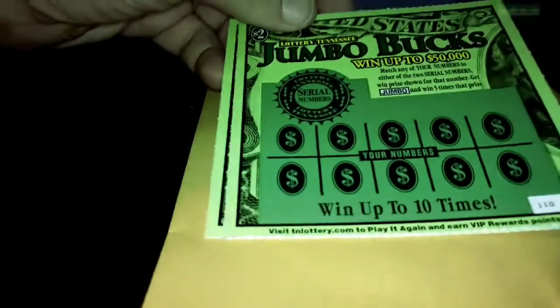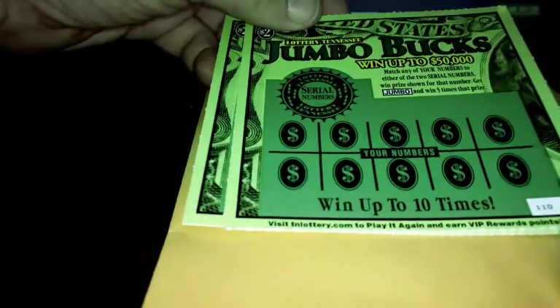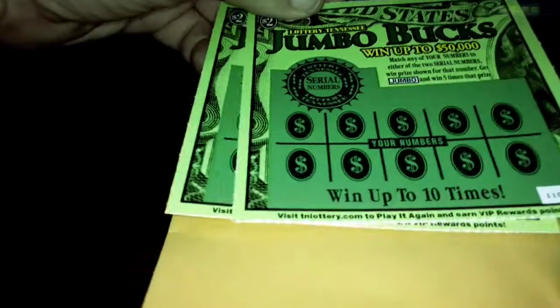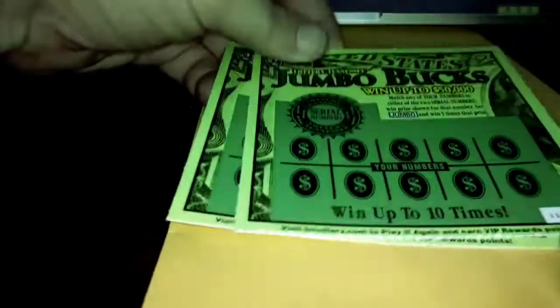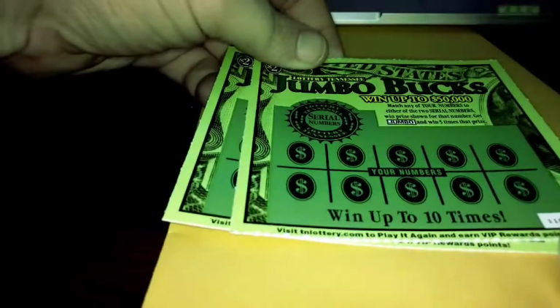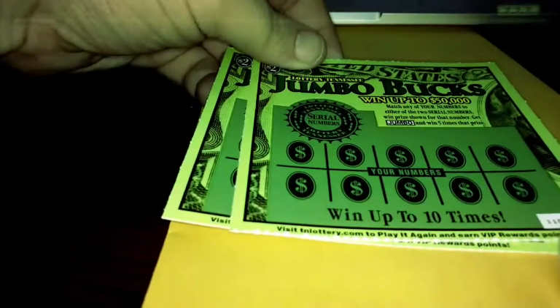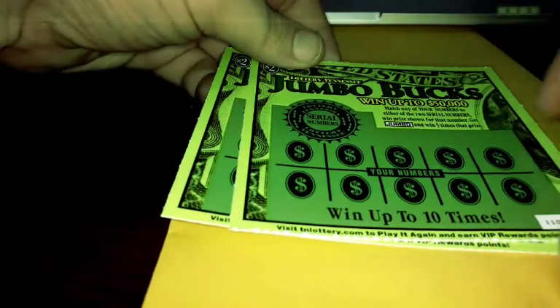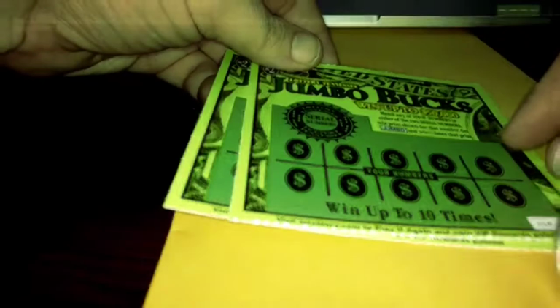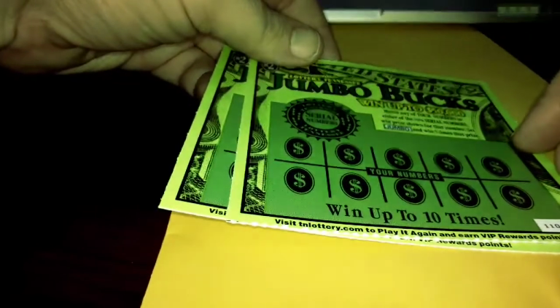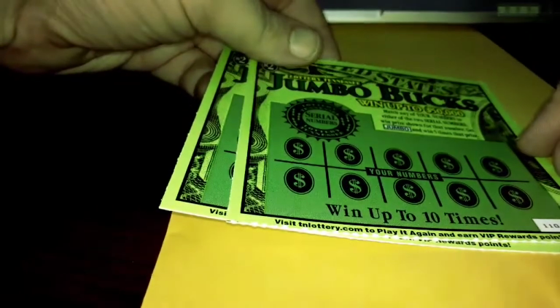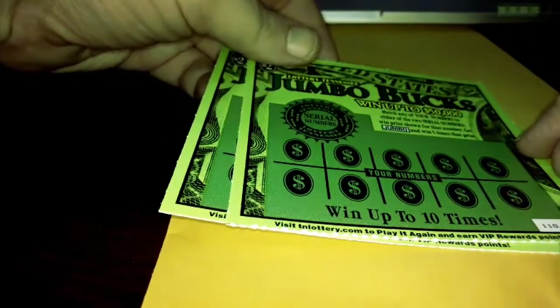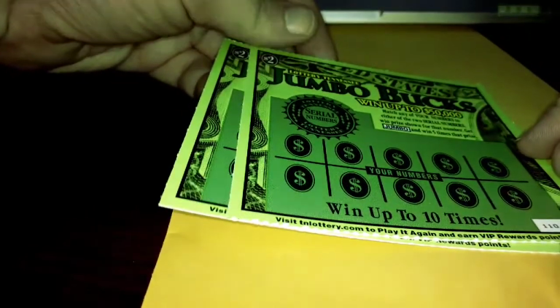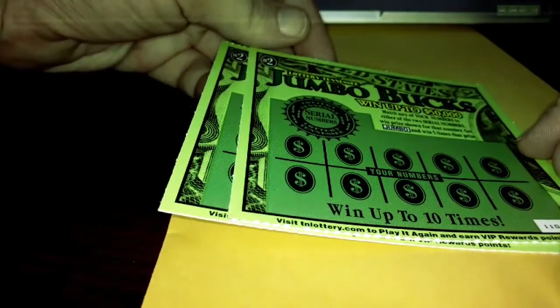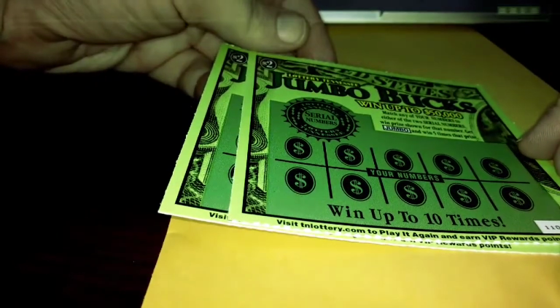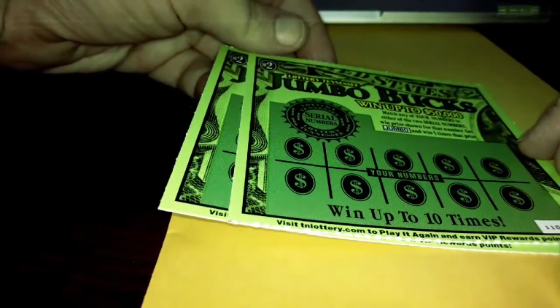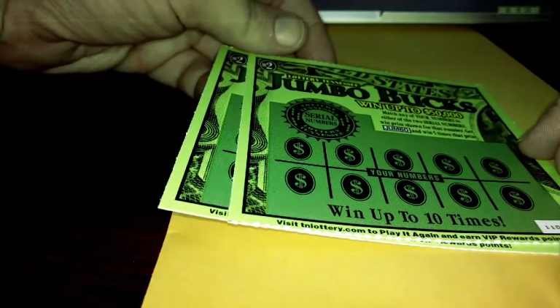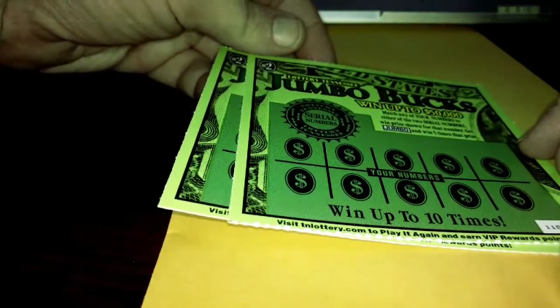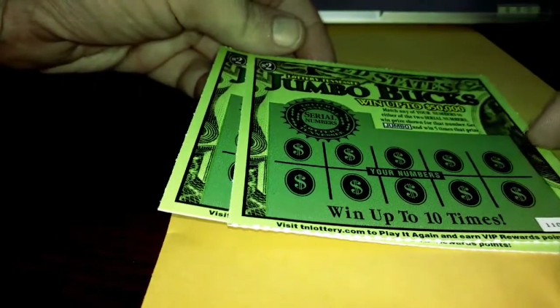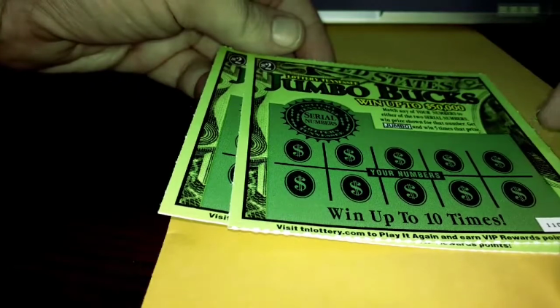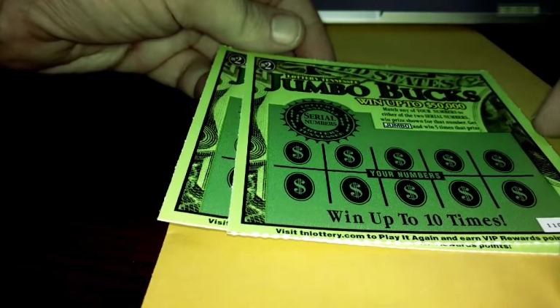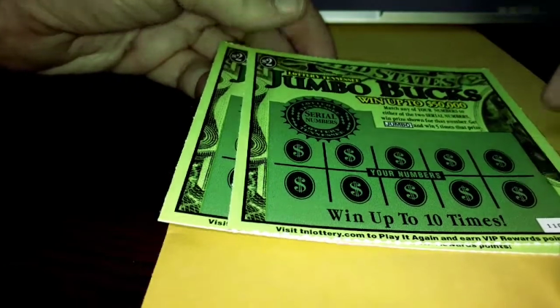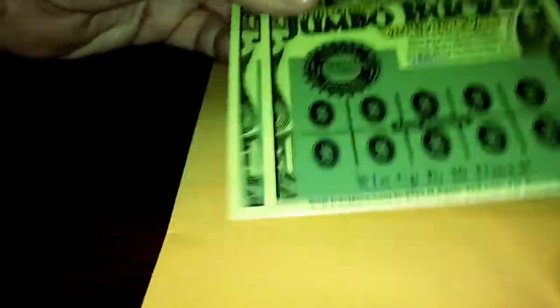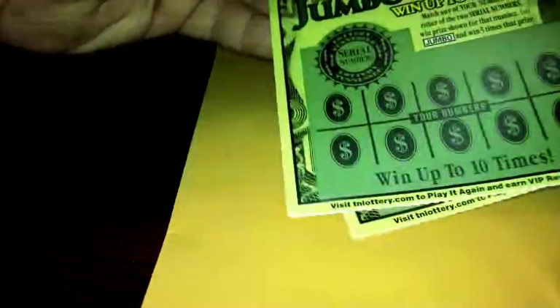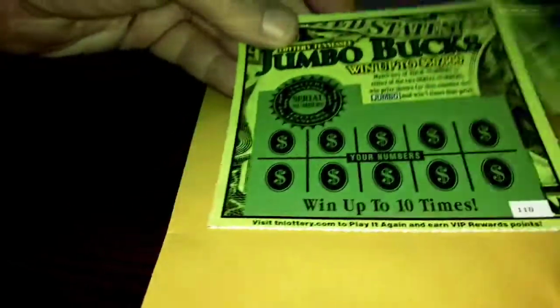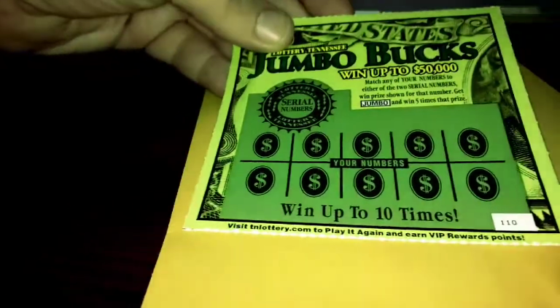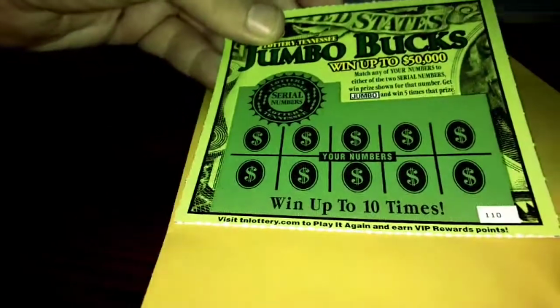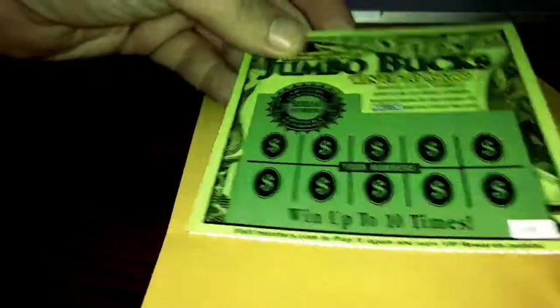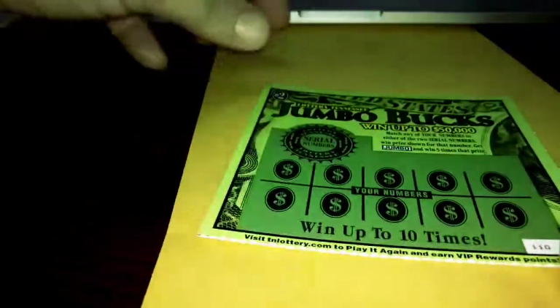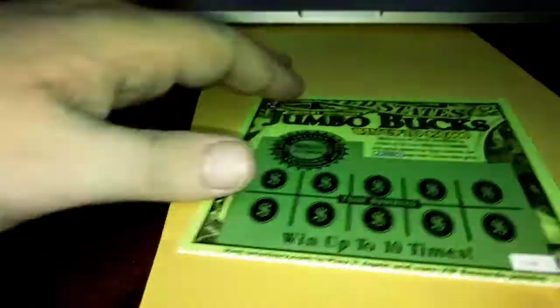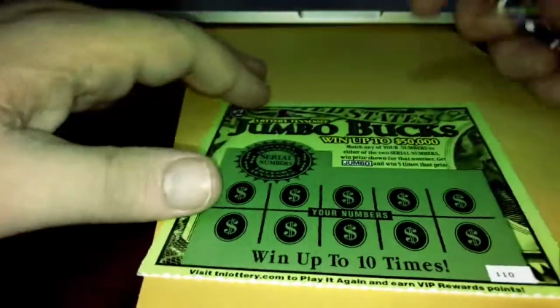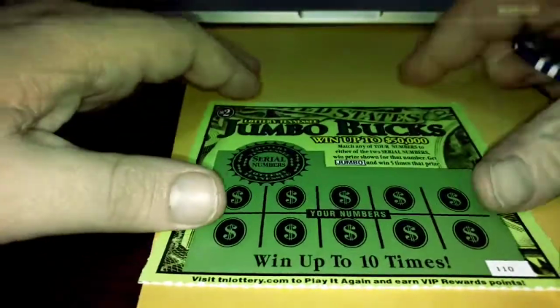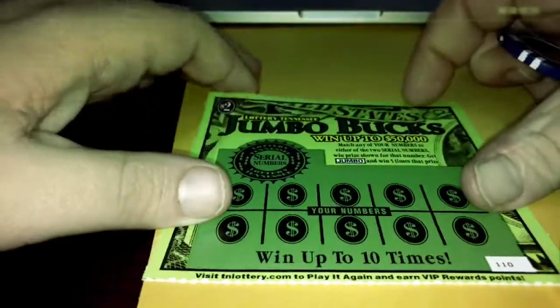We have two Tennessee lottery tickets — Jumbo Bucks — thank you to Chumpy and Stumpy for sending me these. Tickets 1-1-0 and 1-1-1.